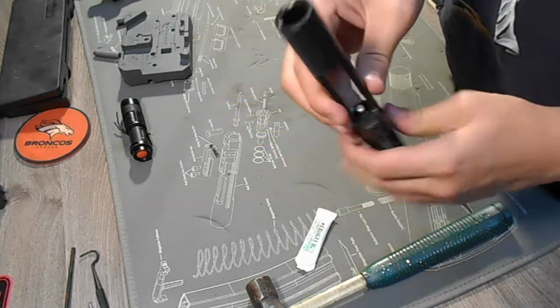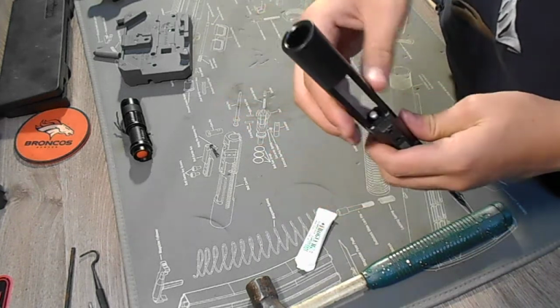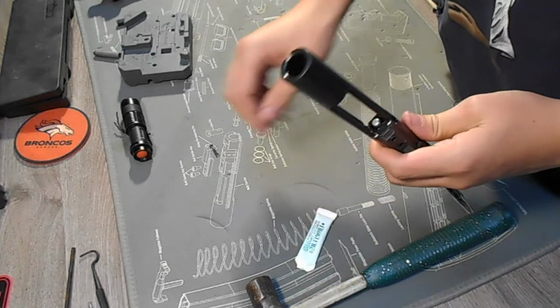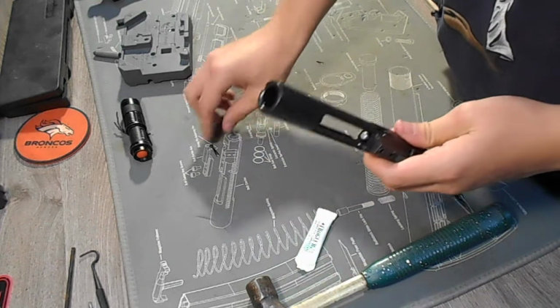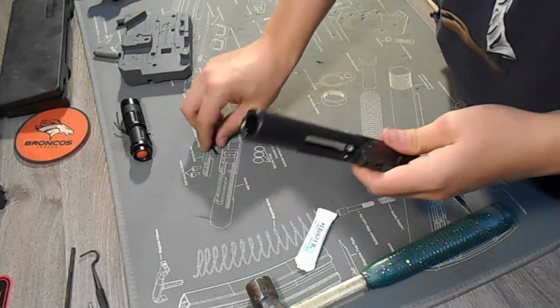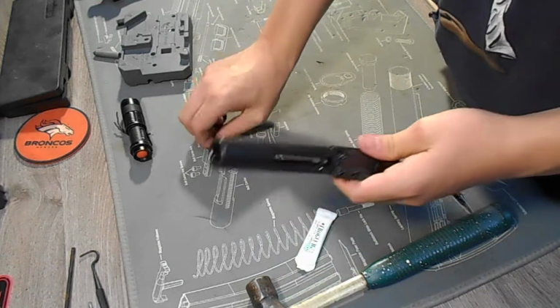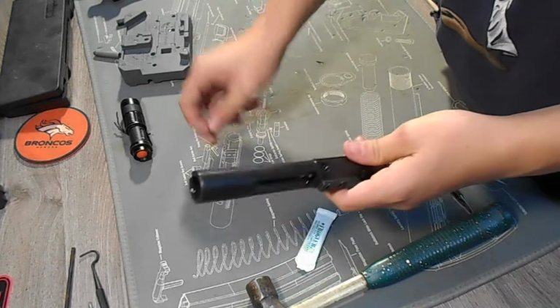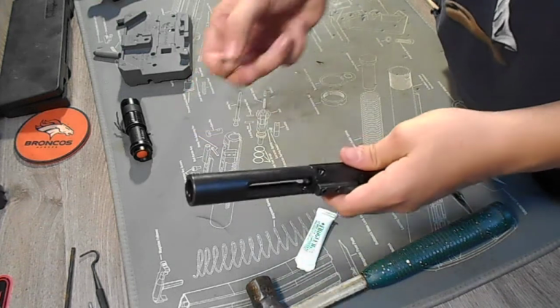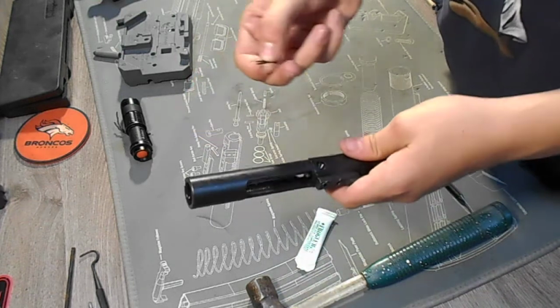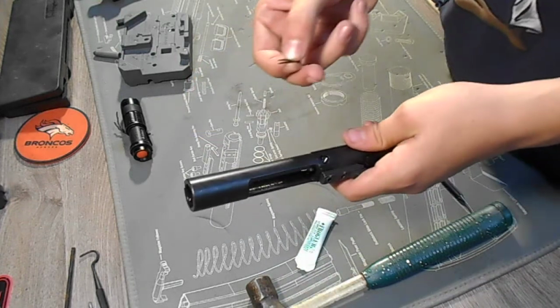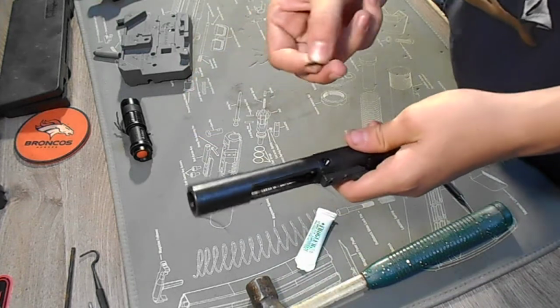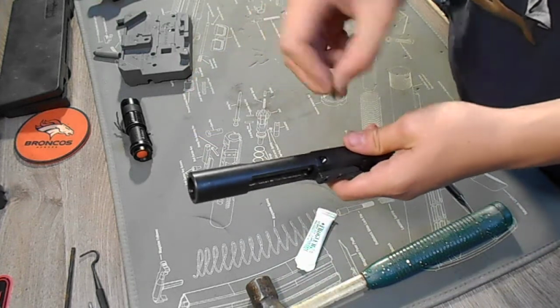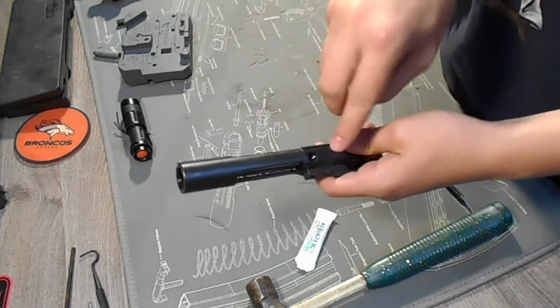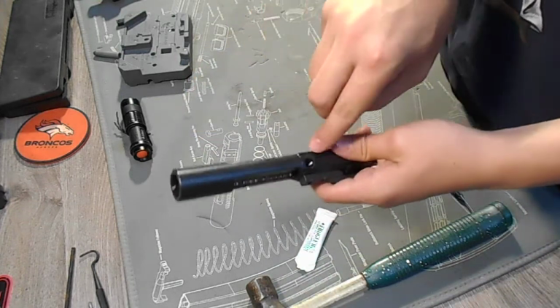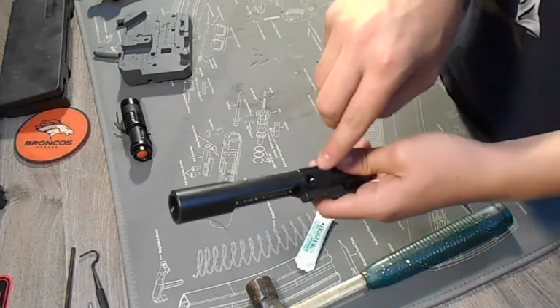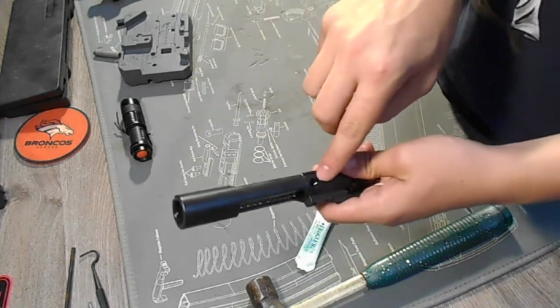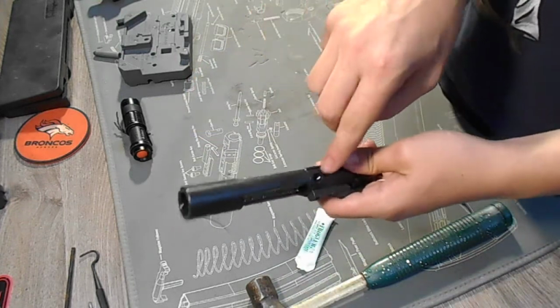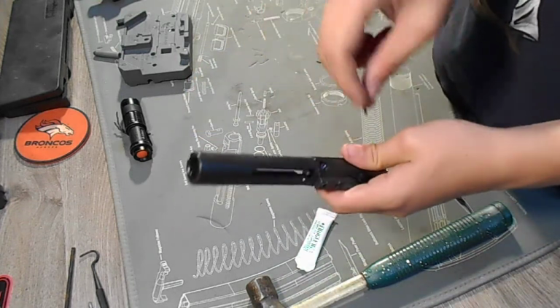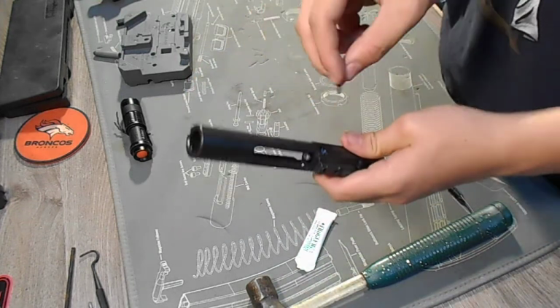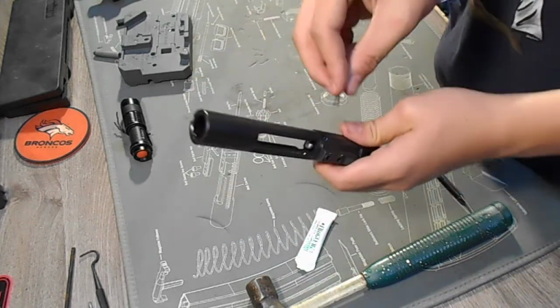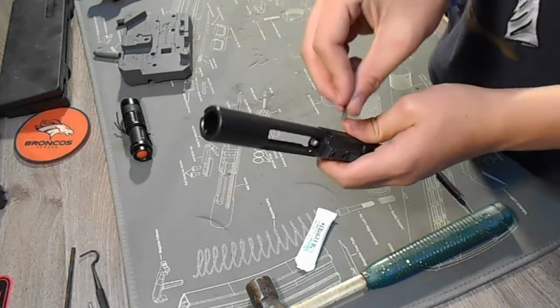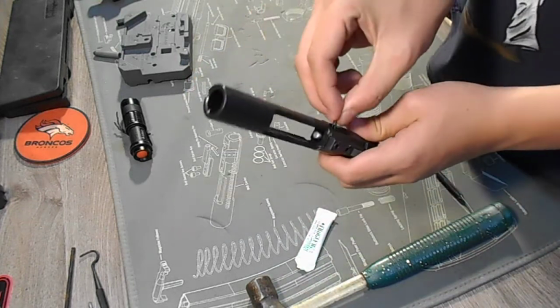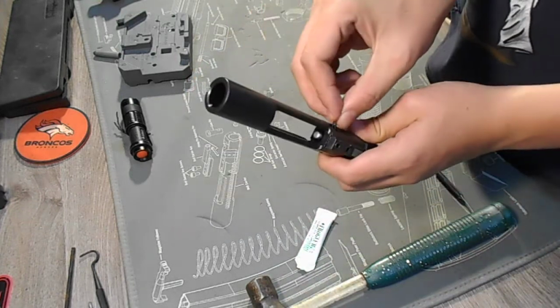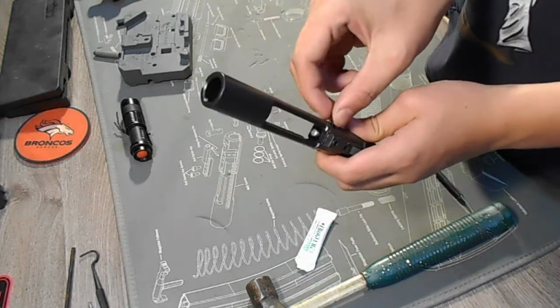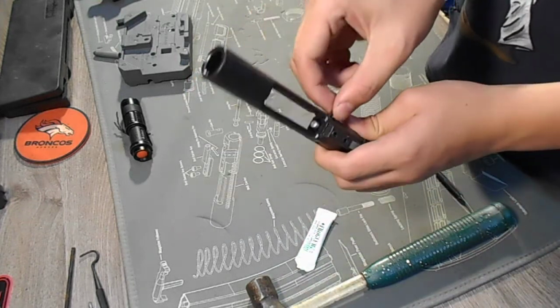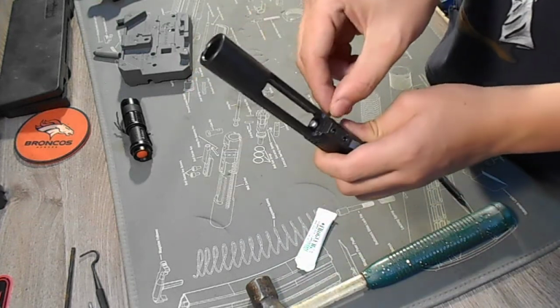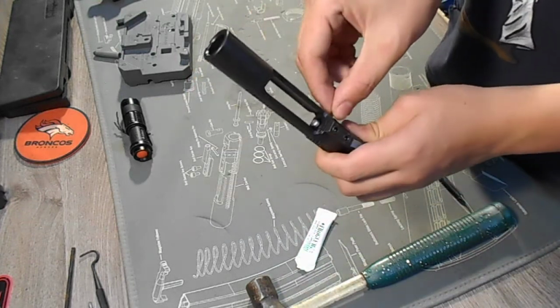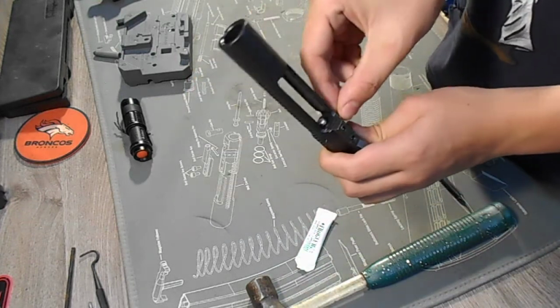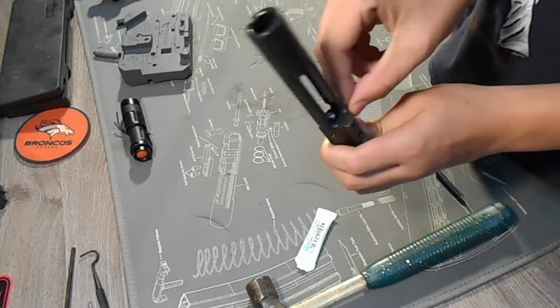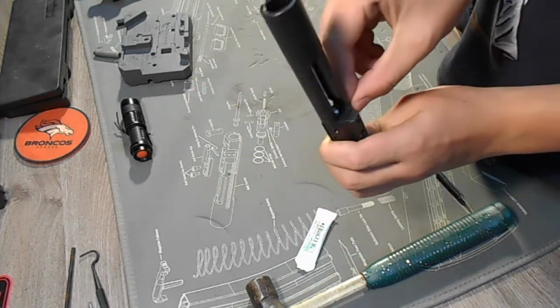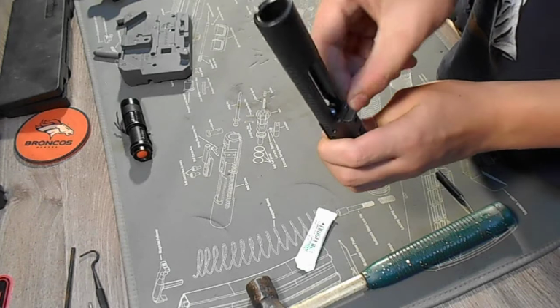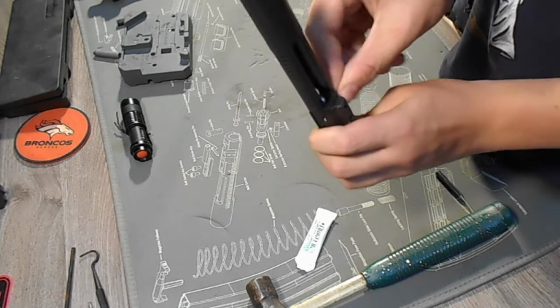Now we take our cotter pin and we're going to put it through this little funnel hole. We're going to push it through.